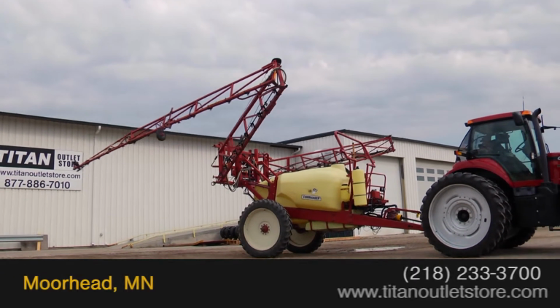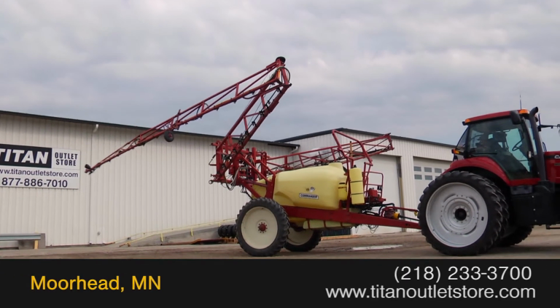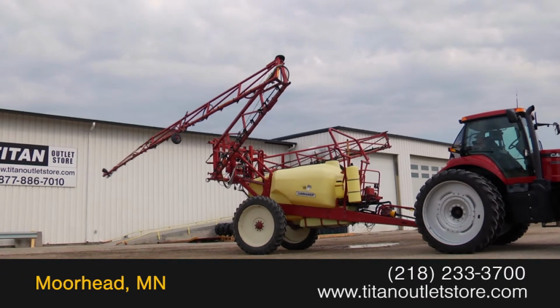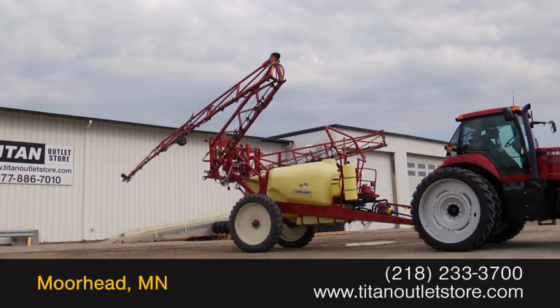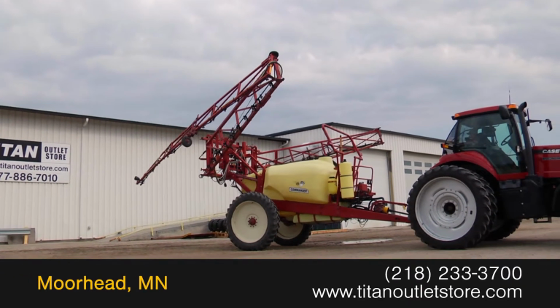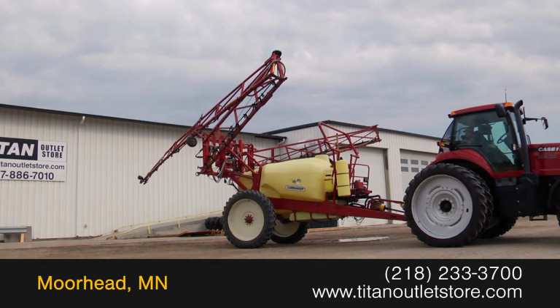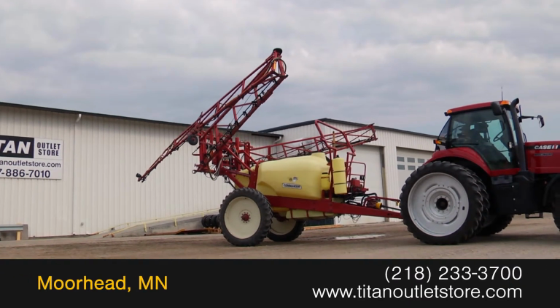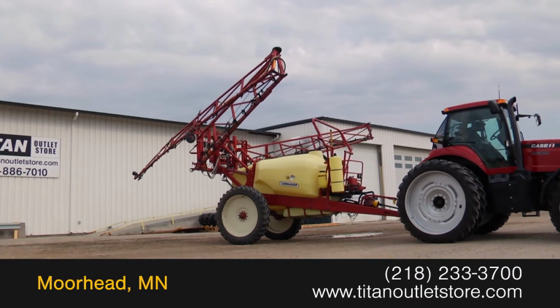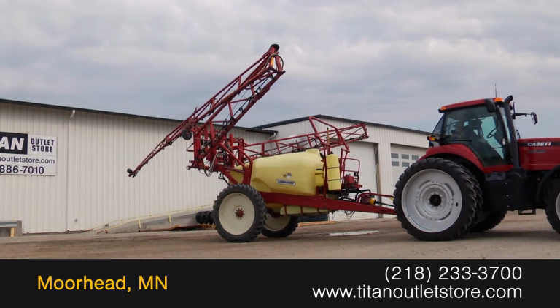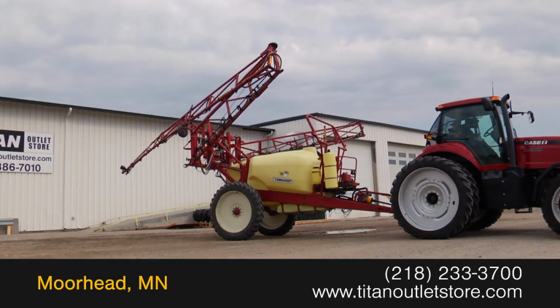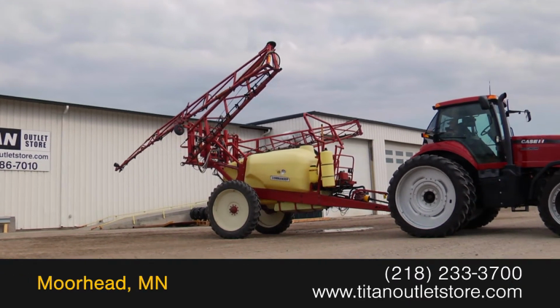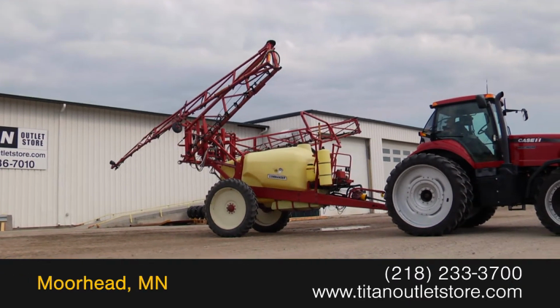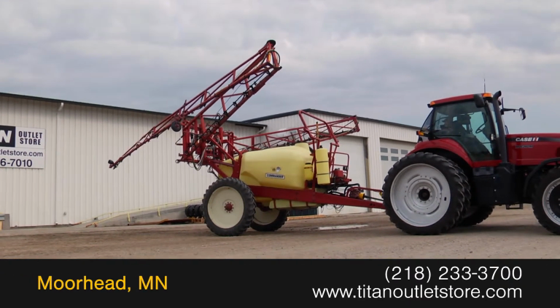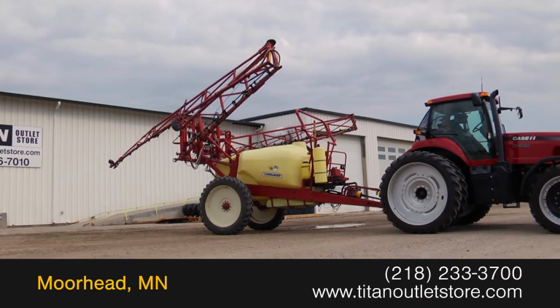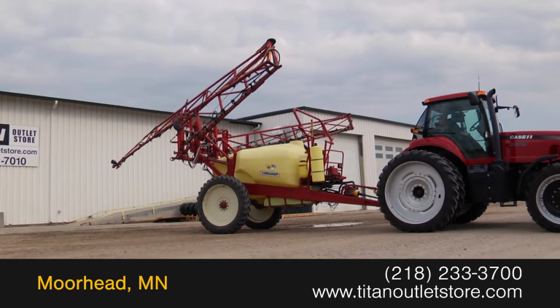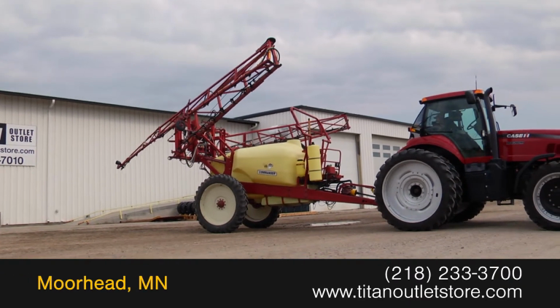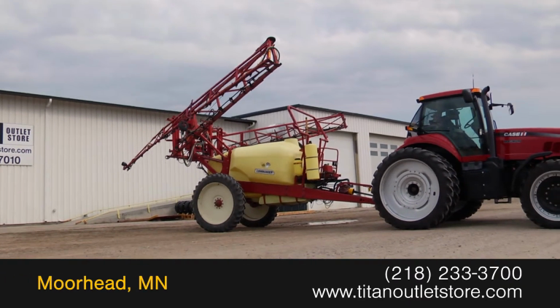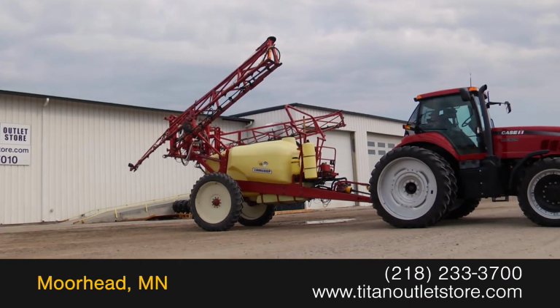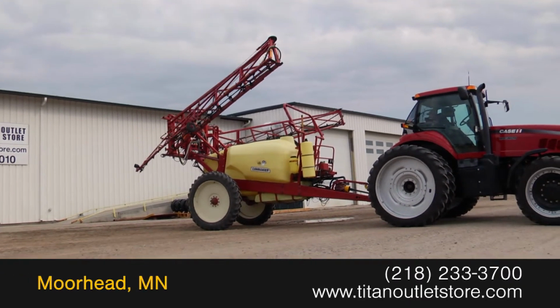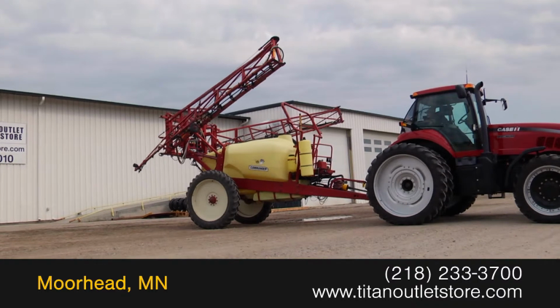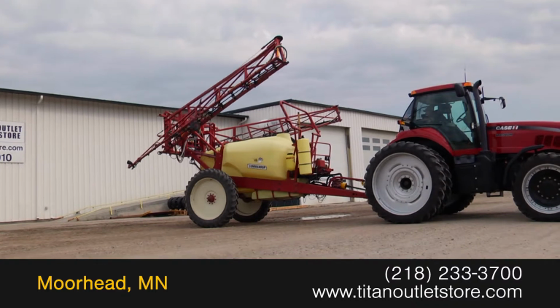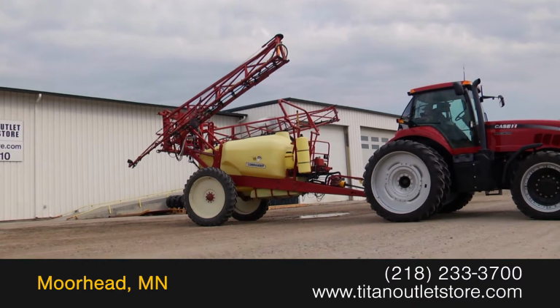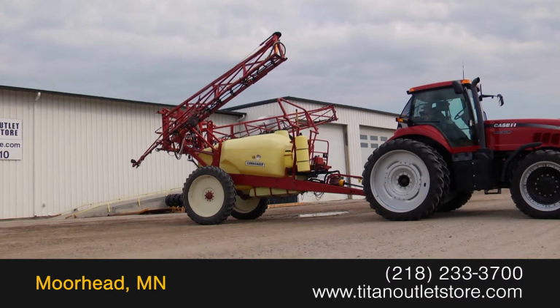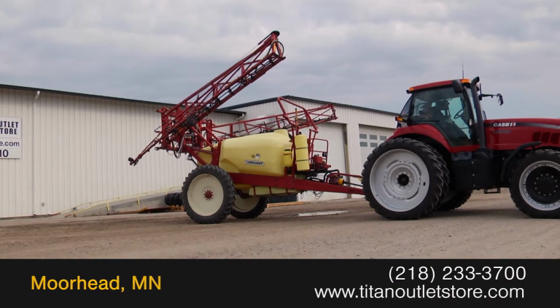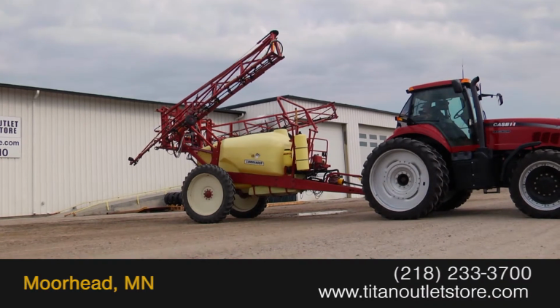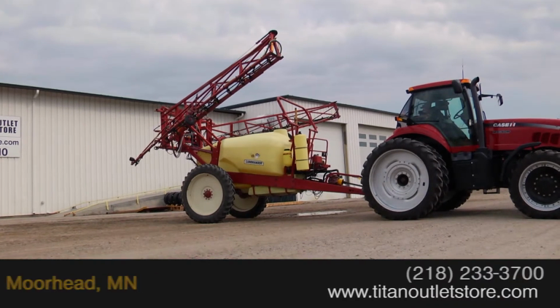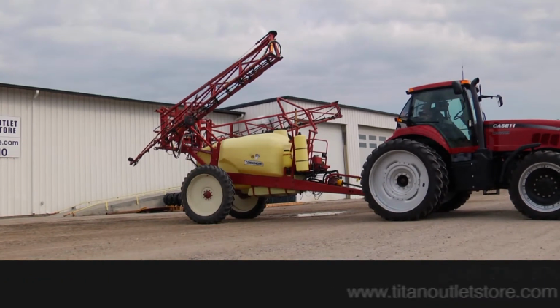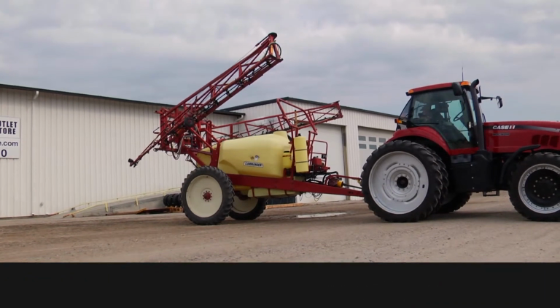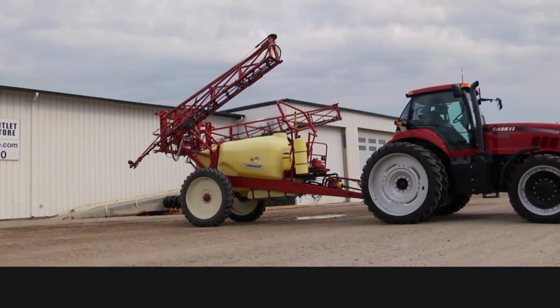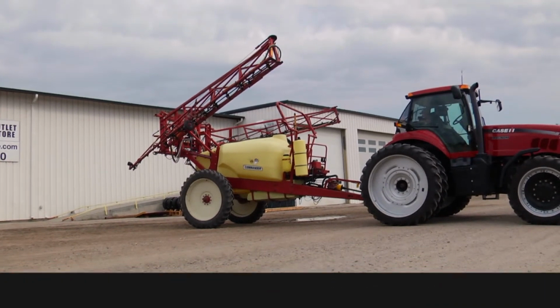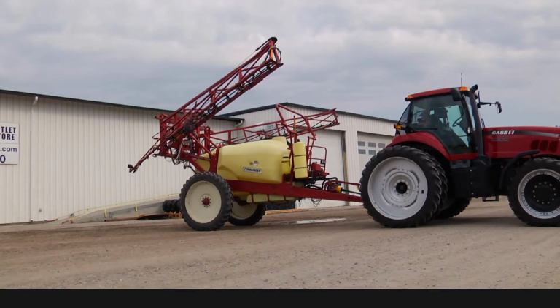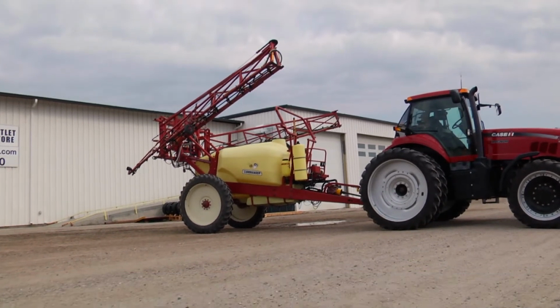For more information on this Hardy 1200, contact our sales team at the Titan Outlet Store.